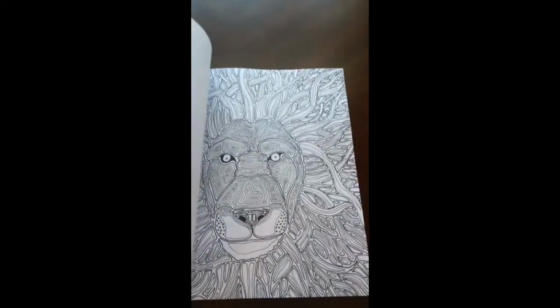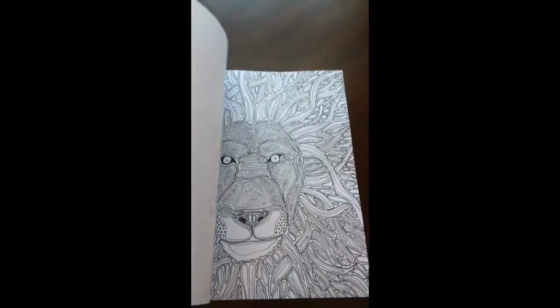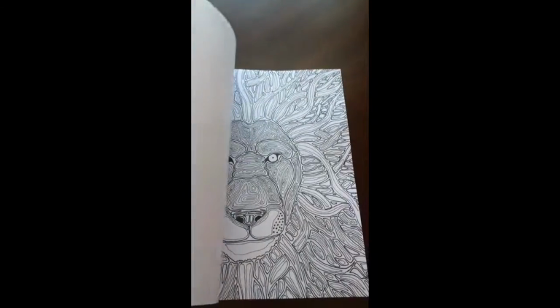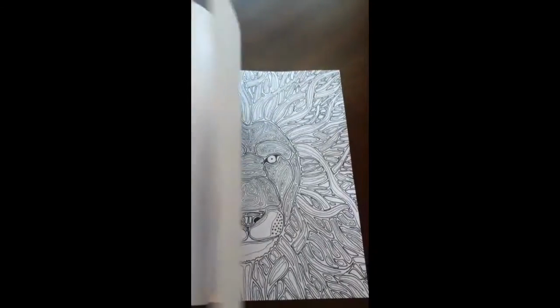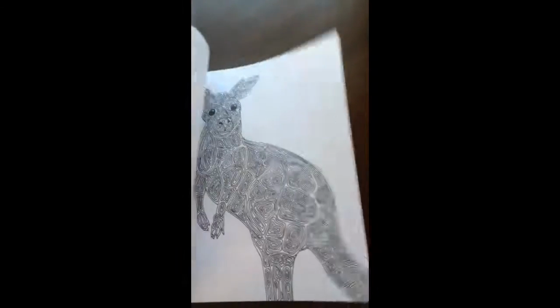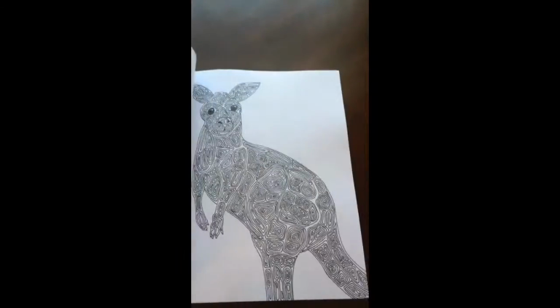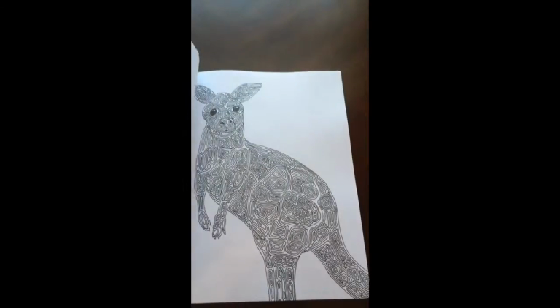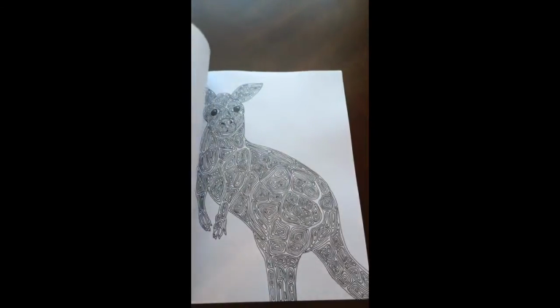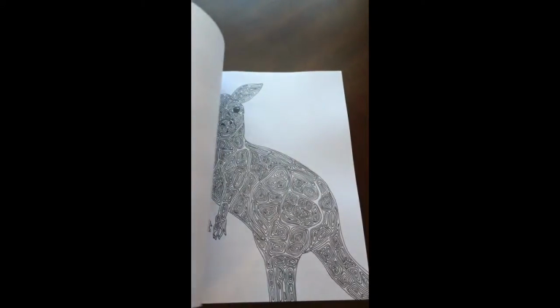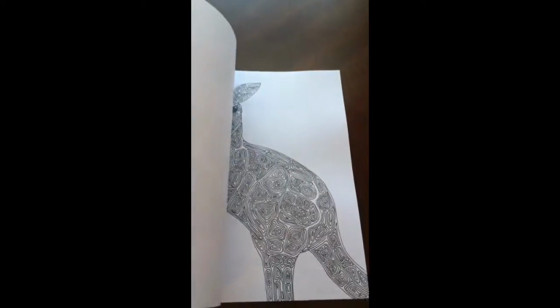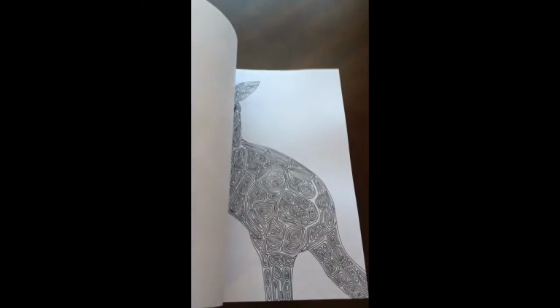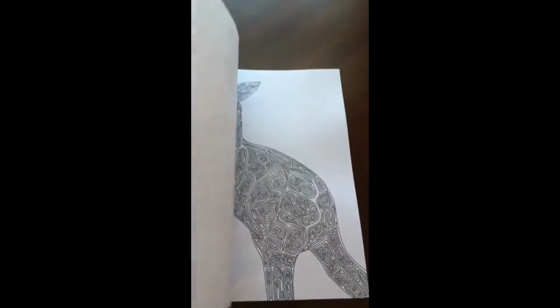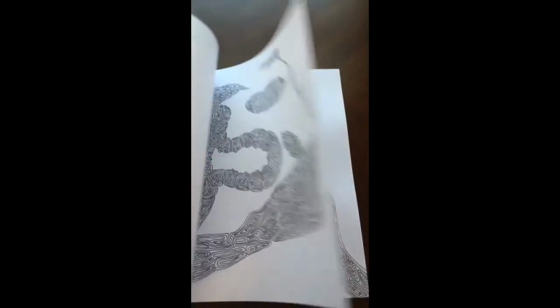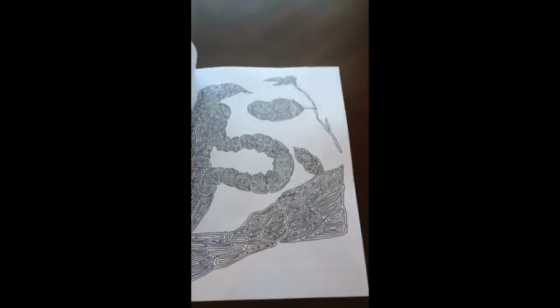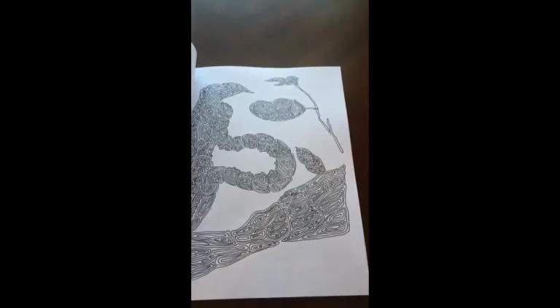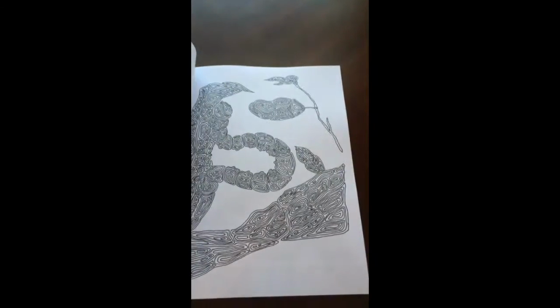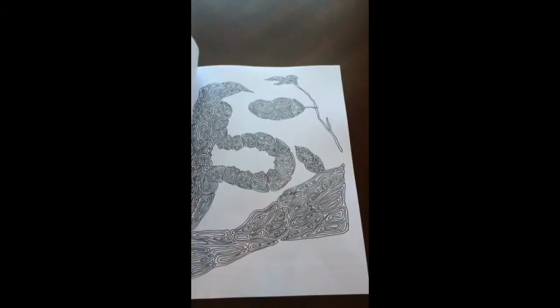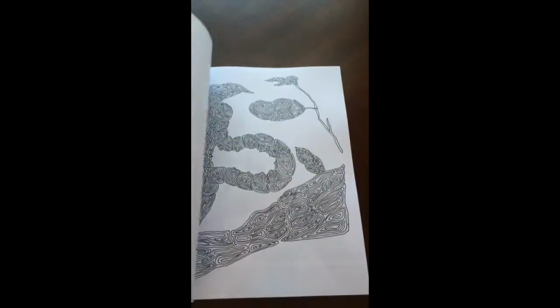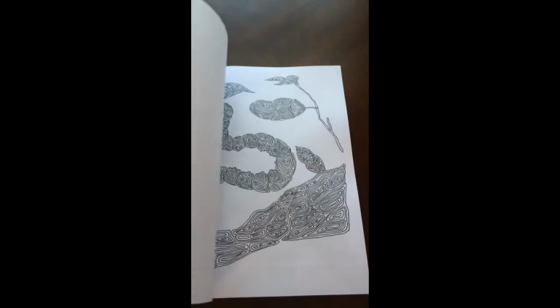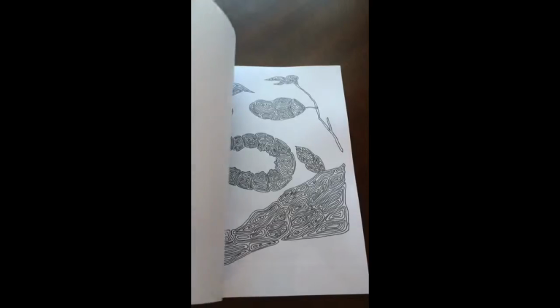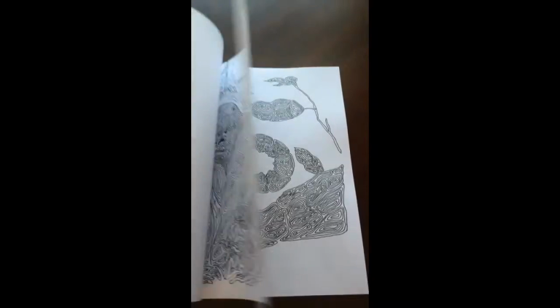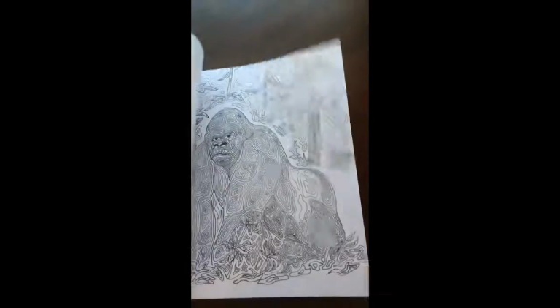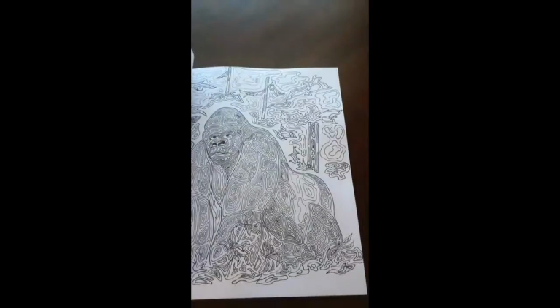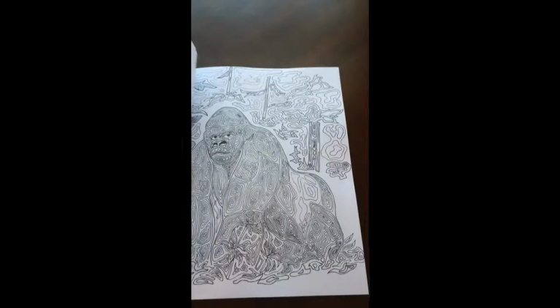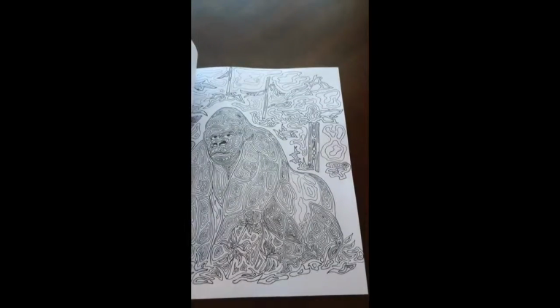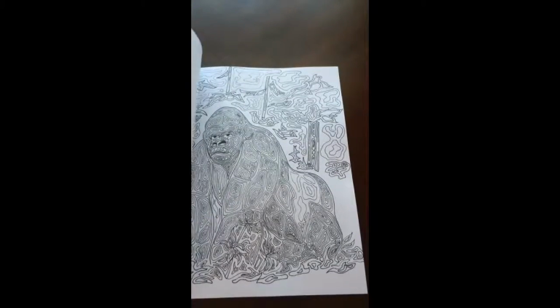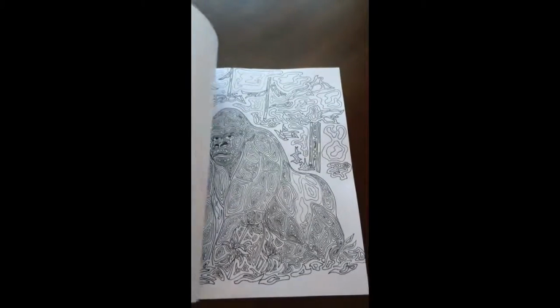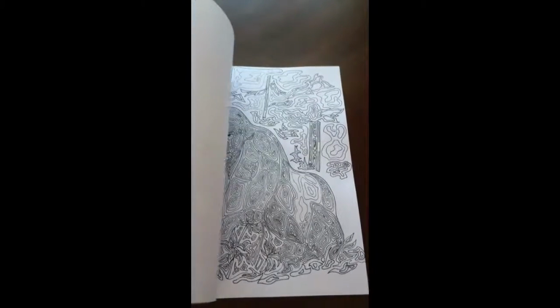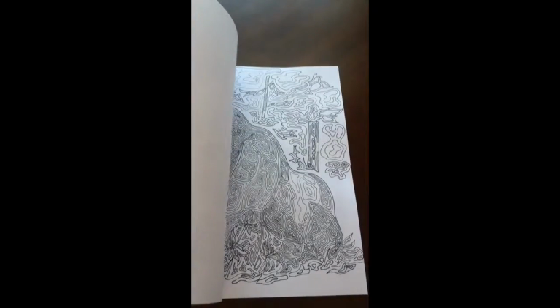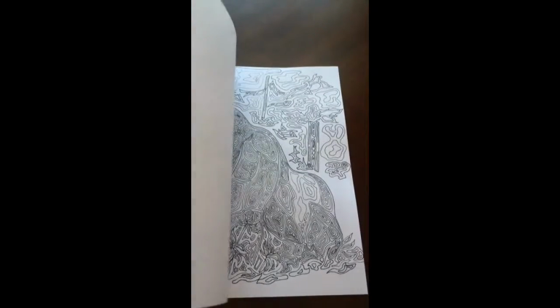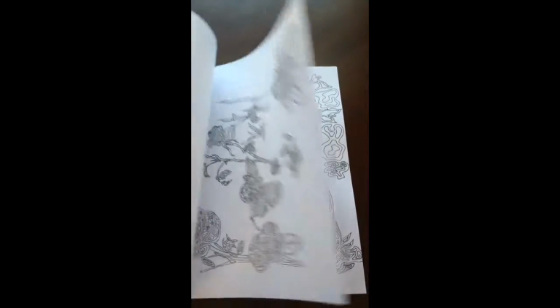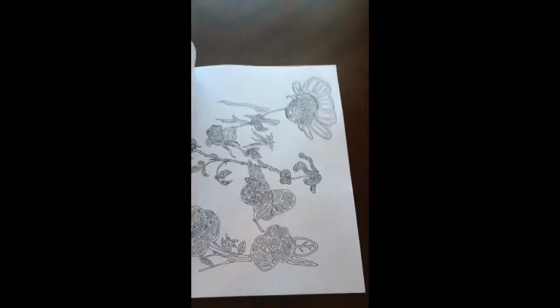I would recommend this book for intermediate to advanced colorists, though that doesn't mean a beginner shouldn't give it a try.